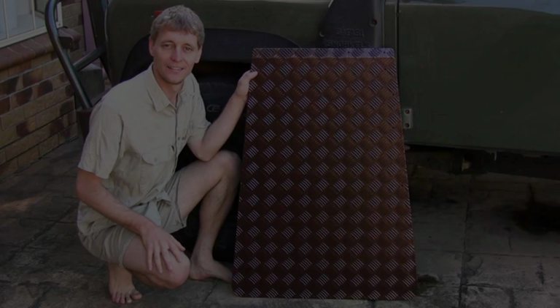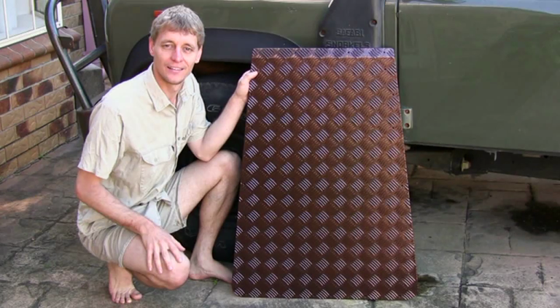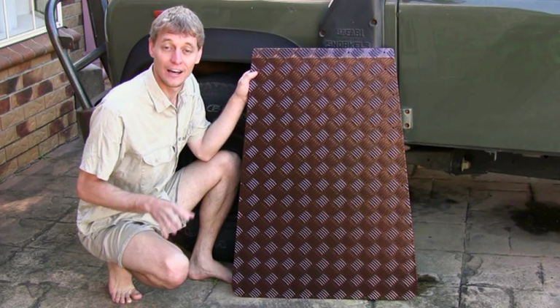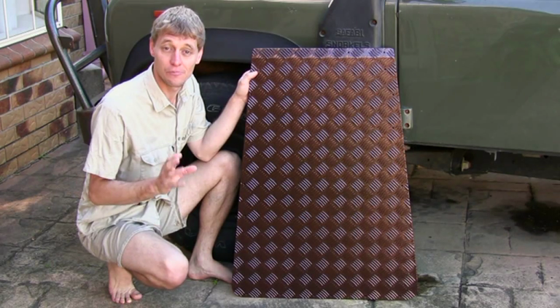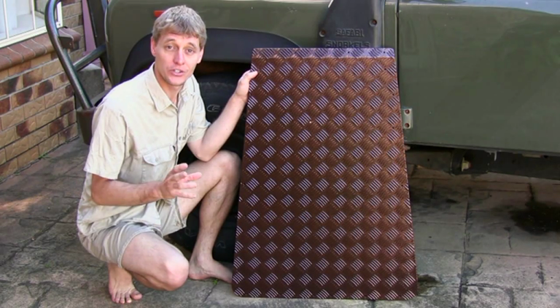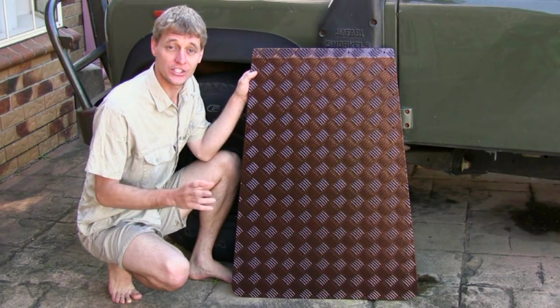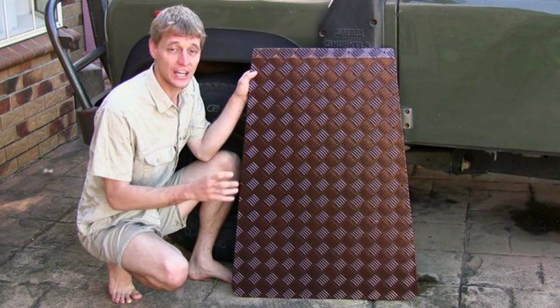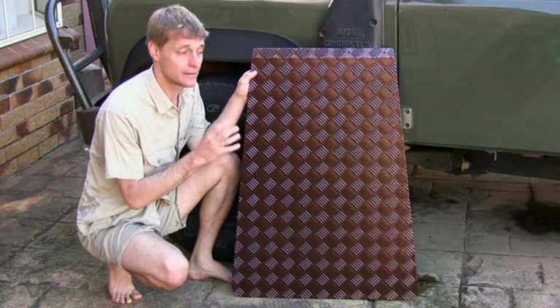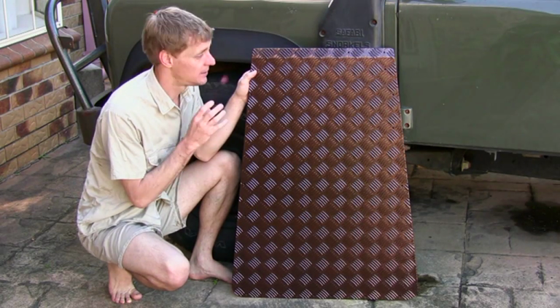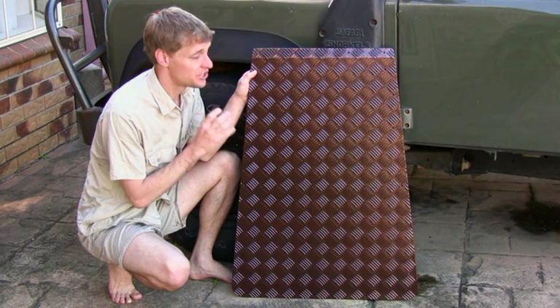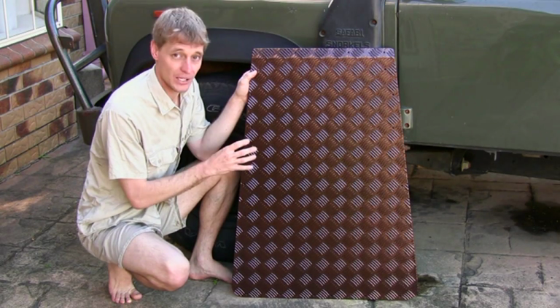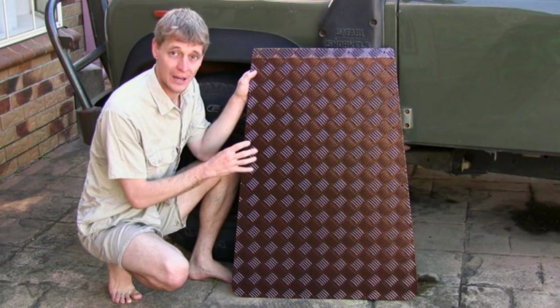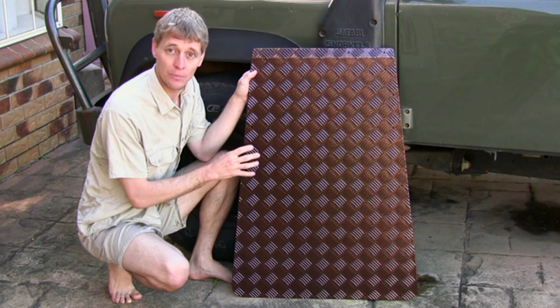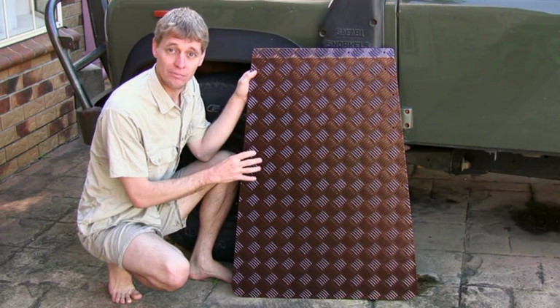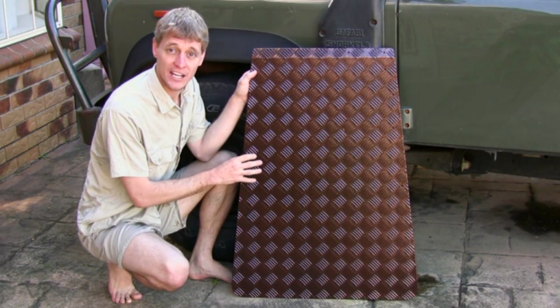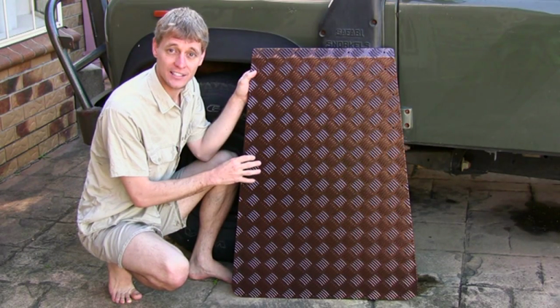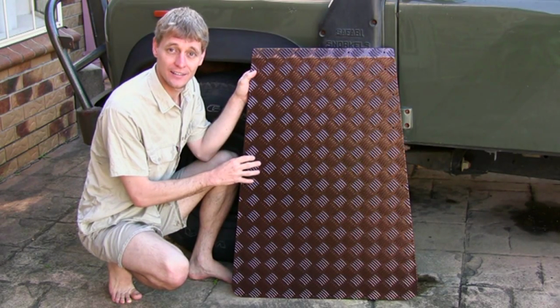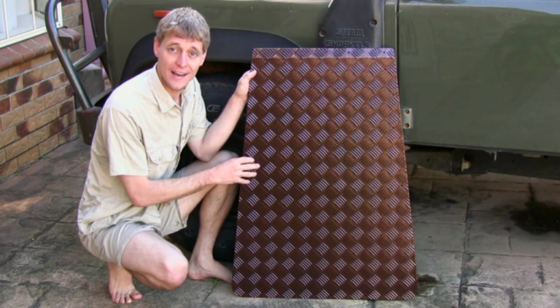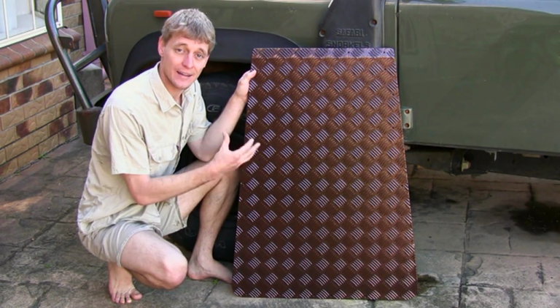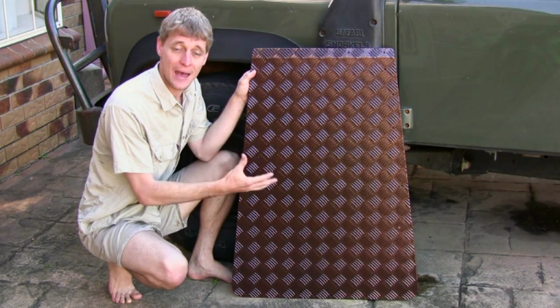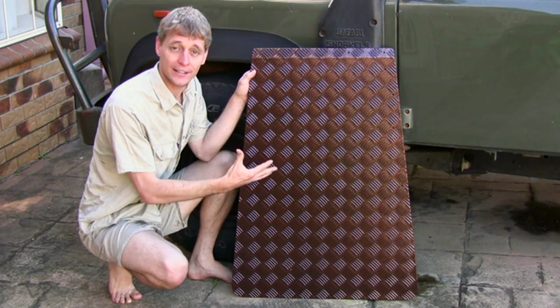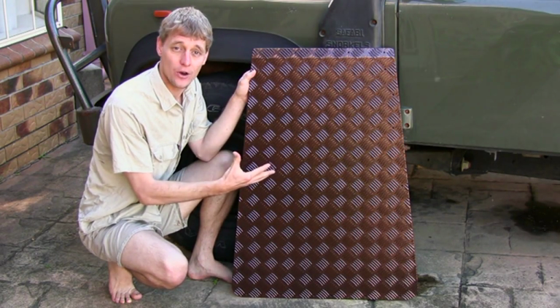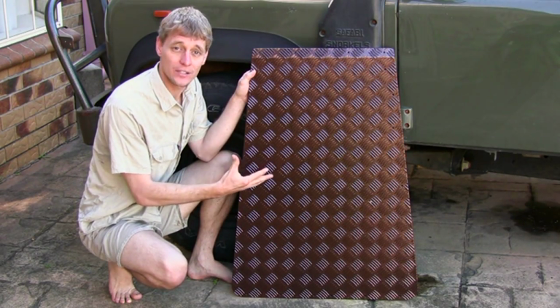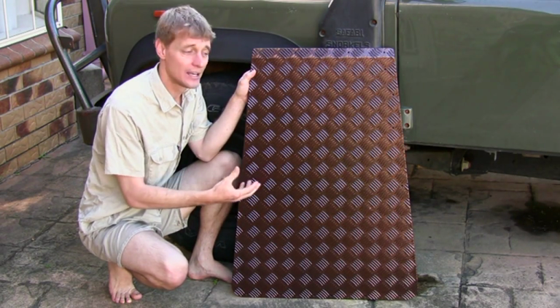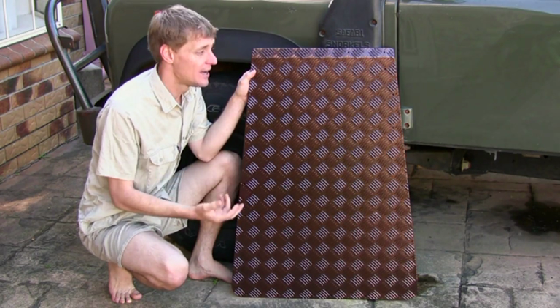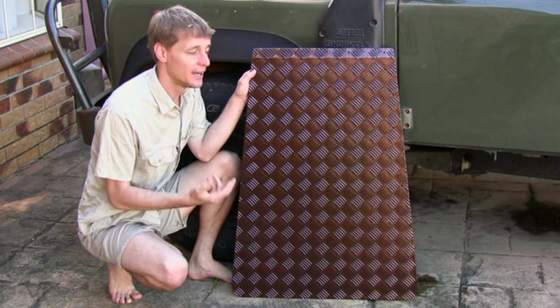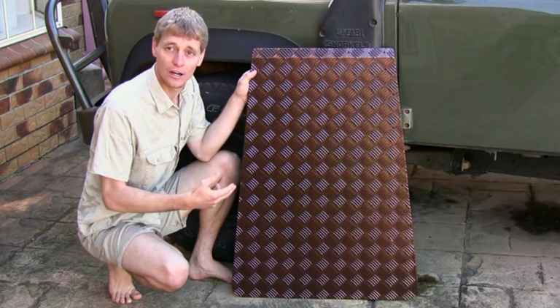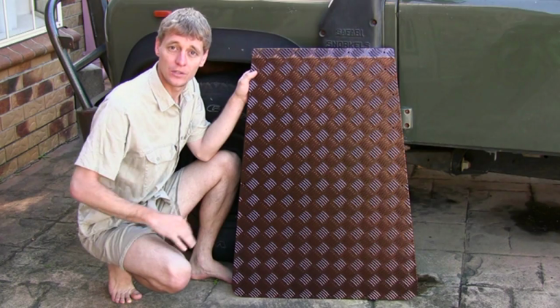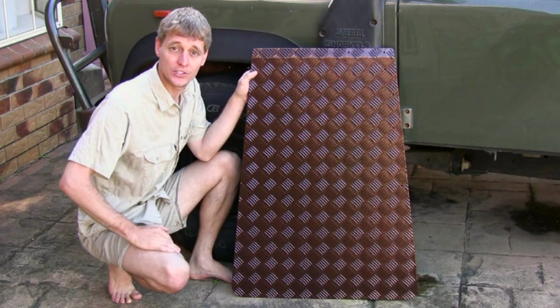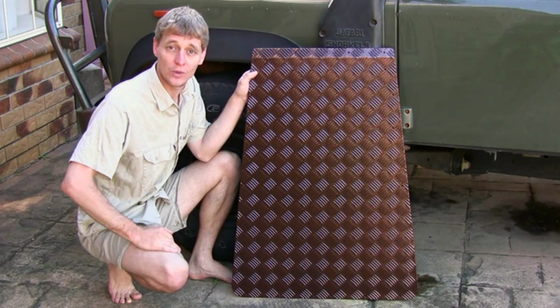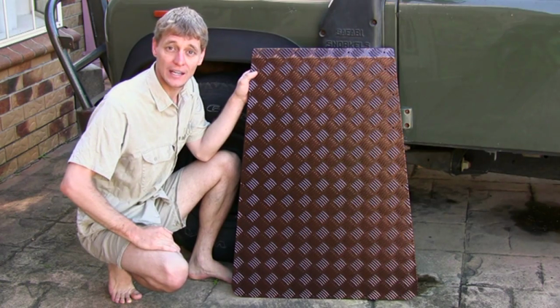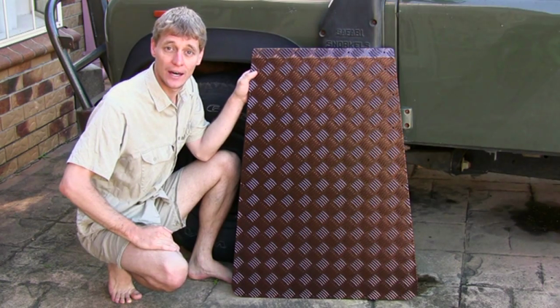I've purchased a checker plate bonnet protector, had it powder coated, and I'll install that now.